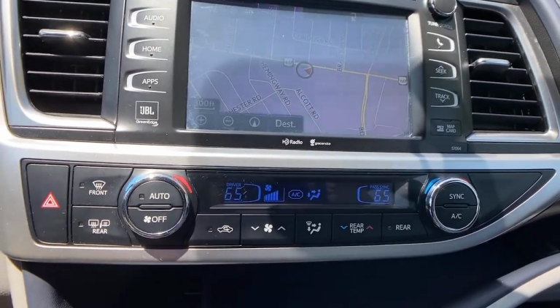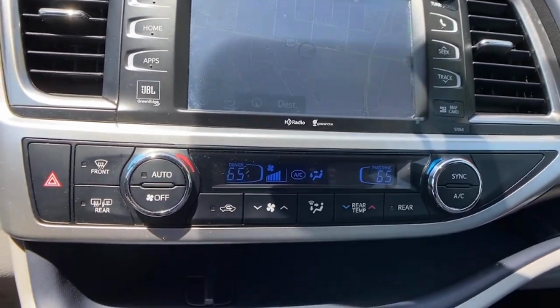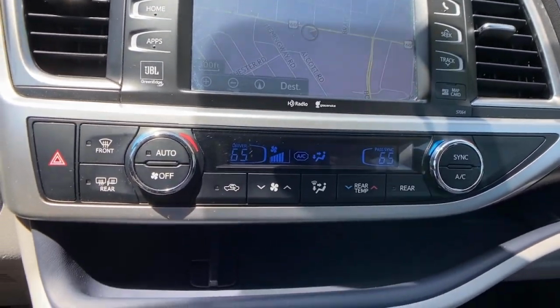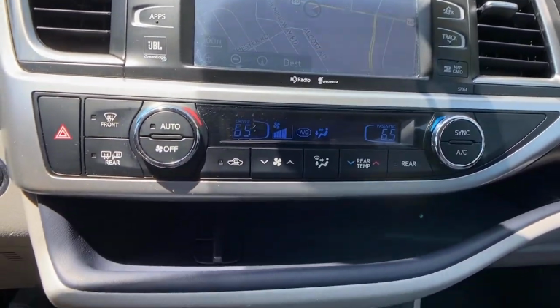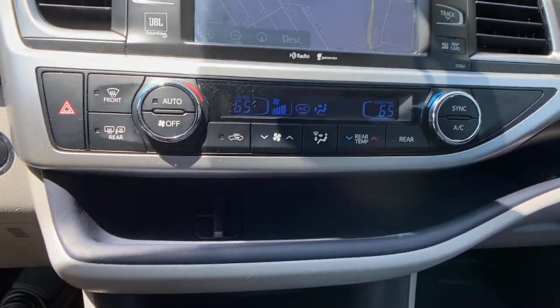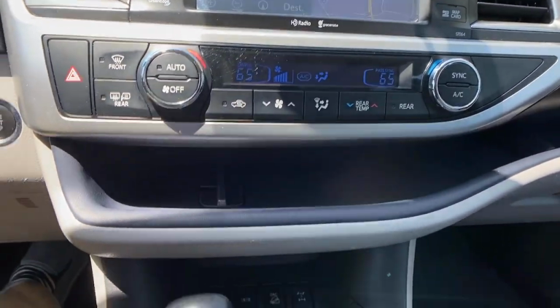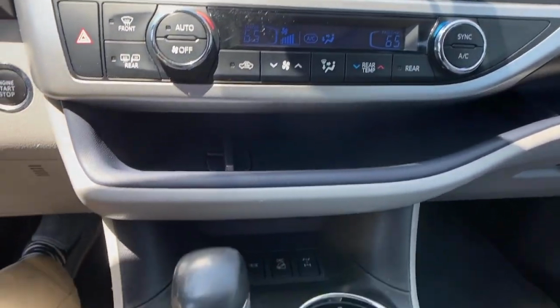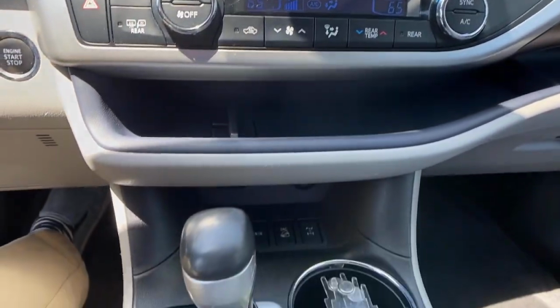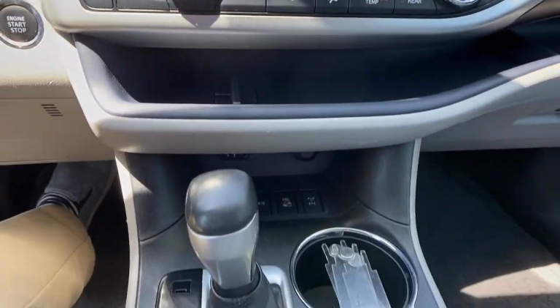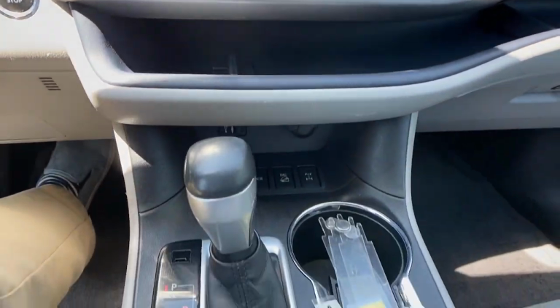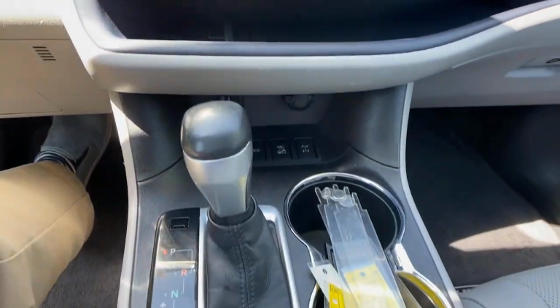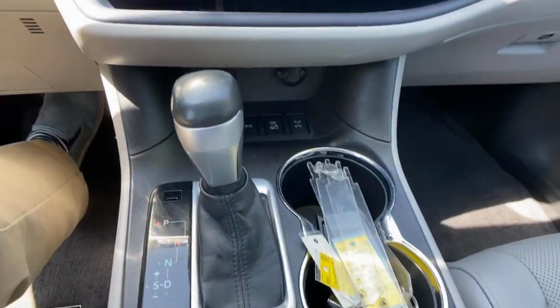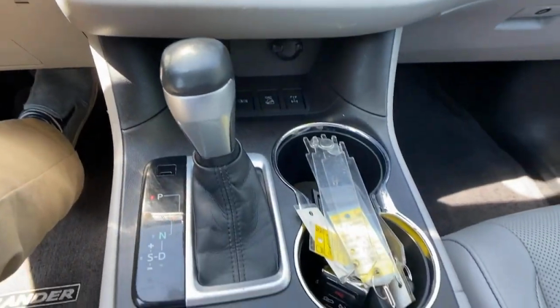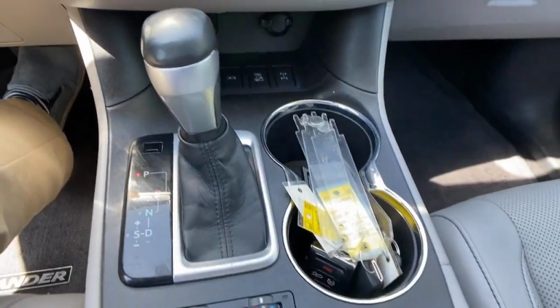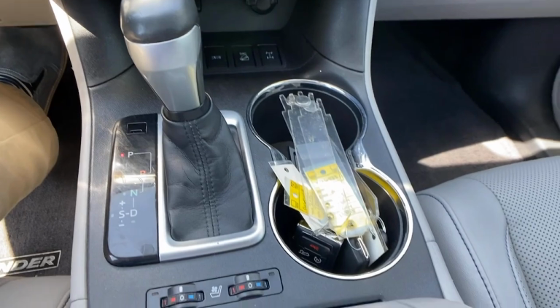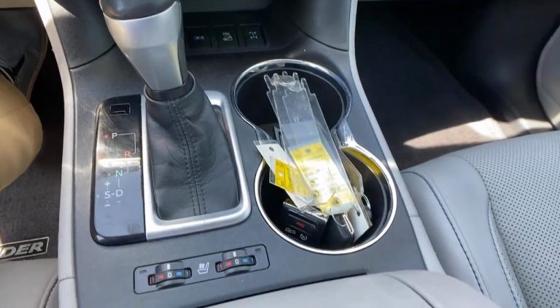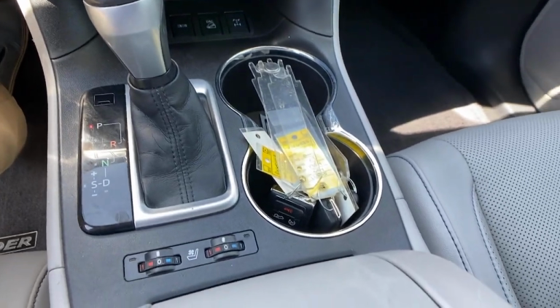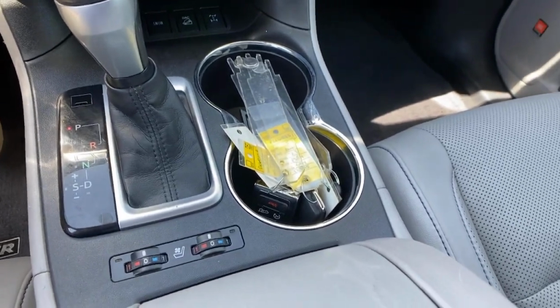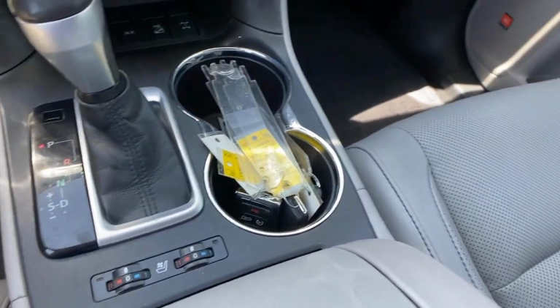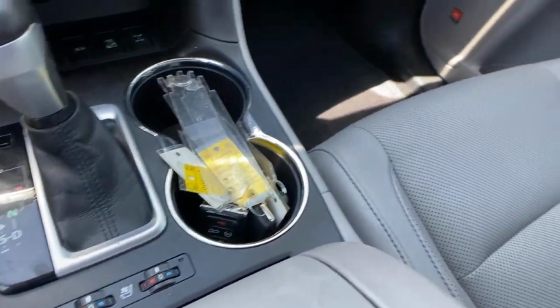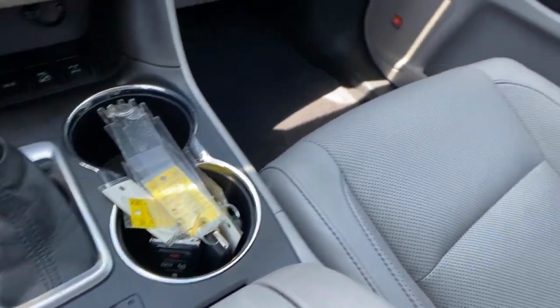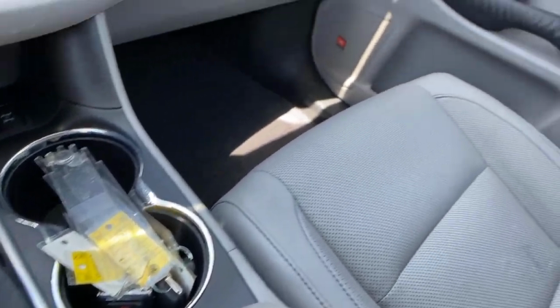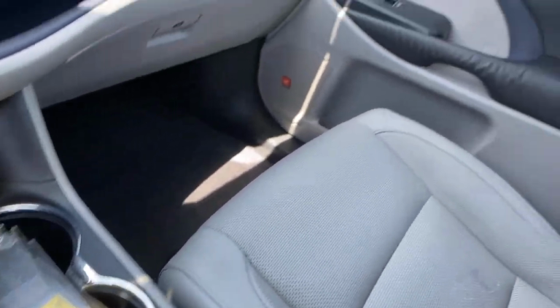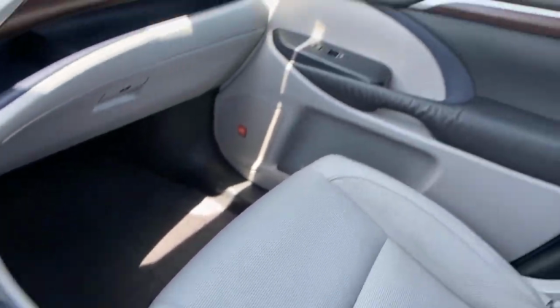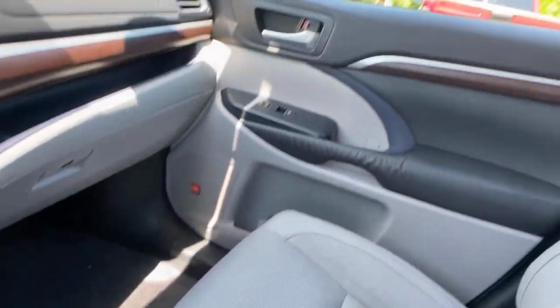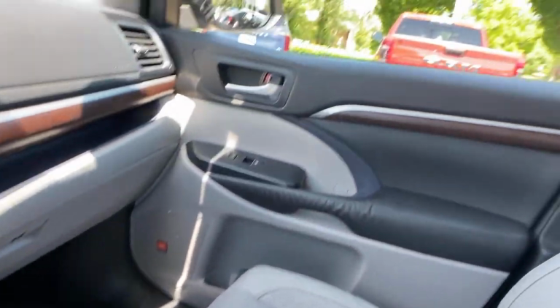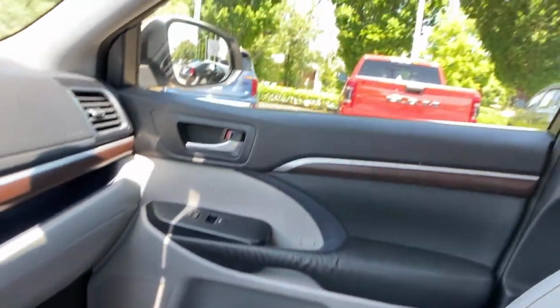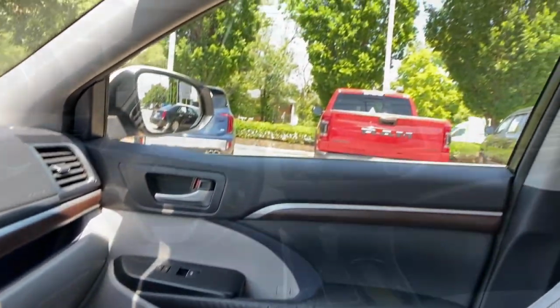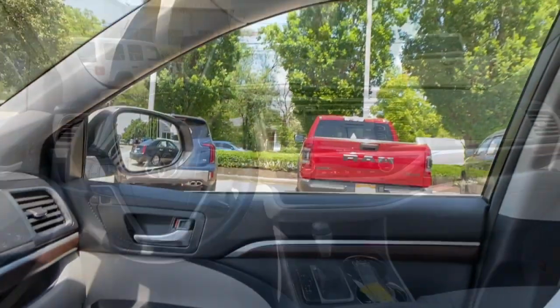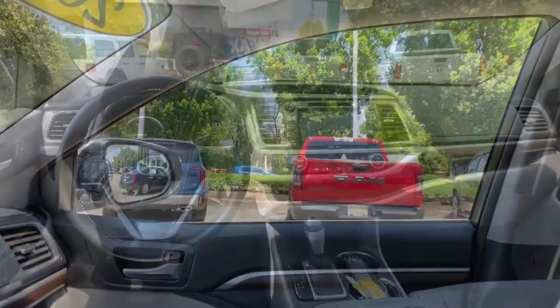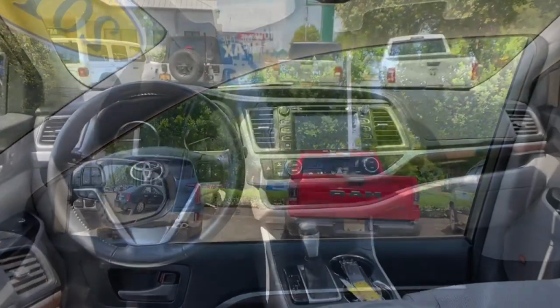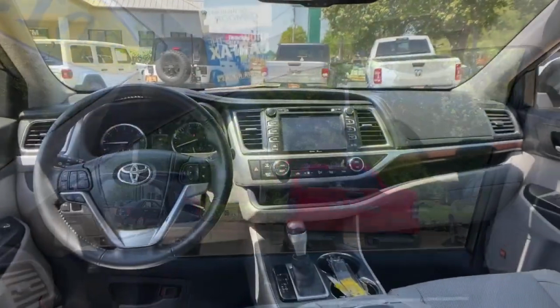Get ready to build some family memories. The following are some of this vehicle's highlighted options.